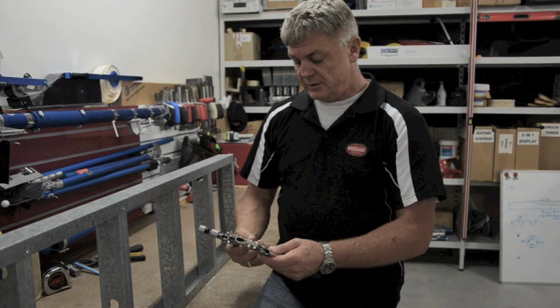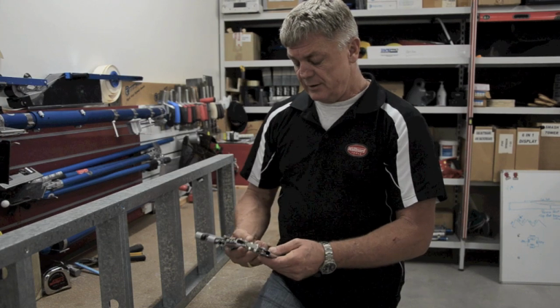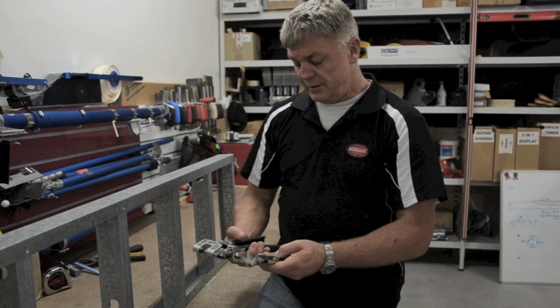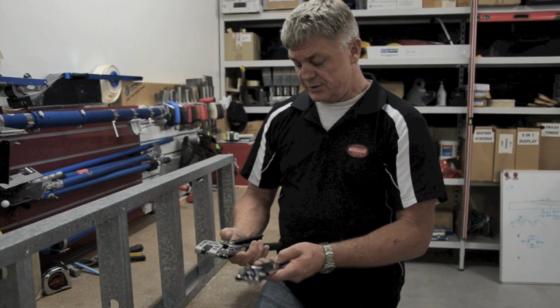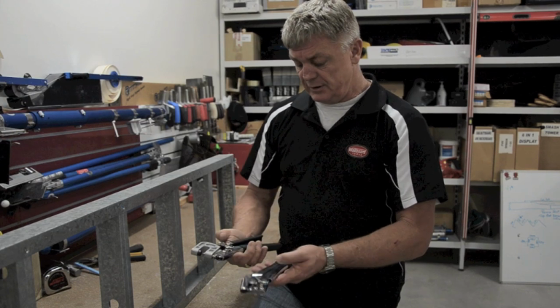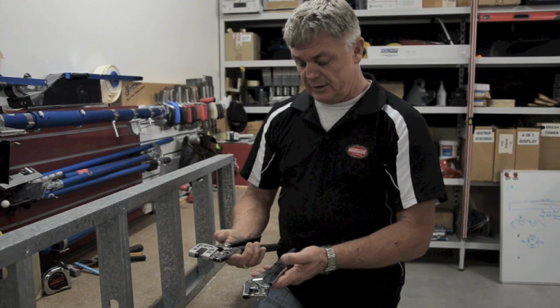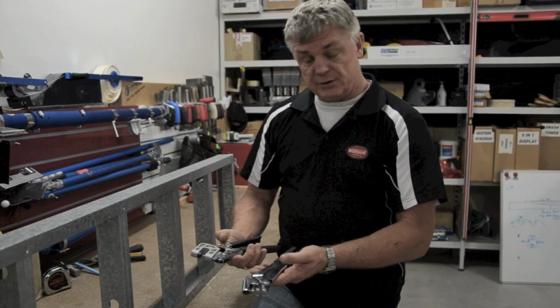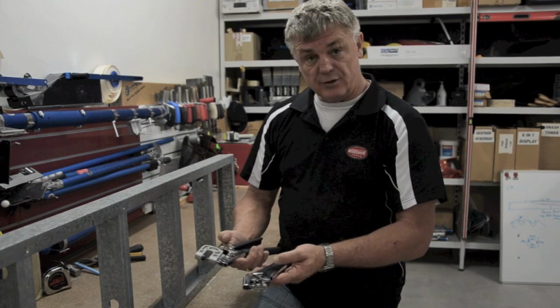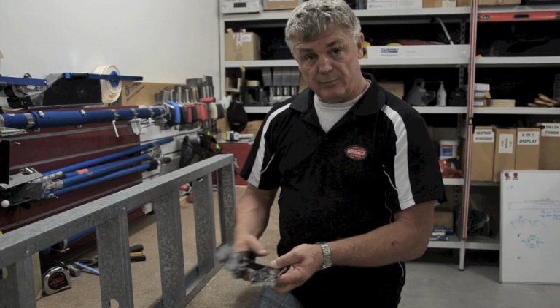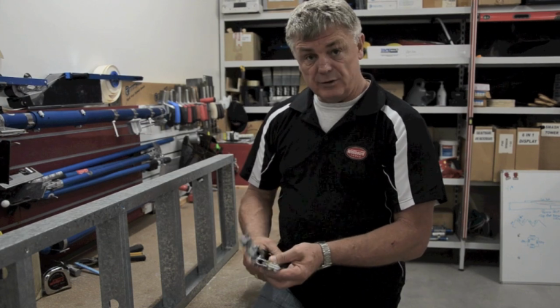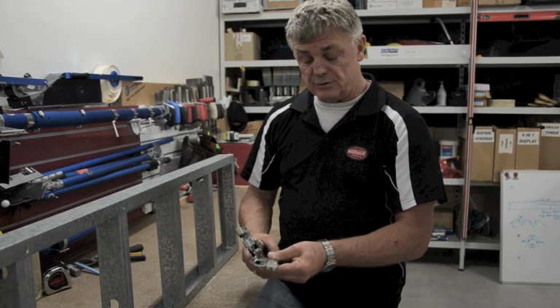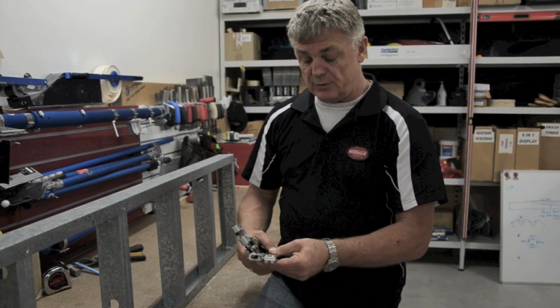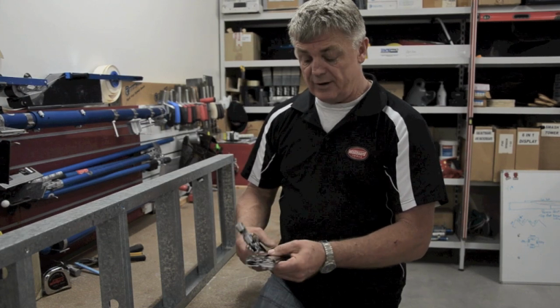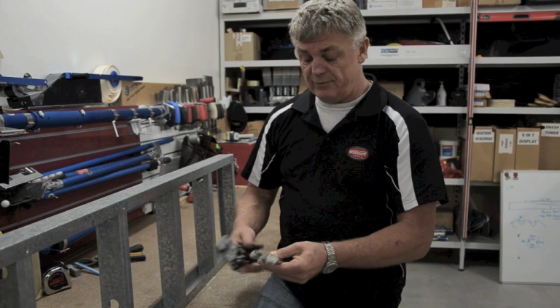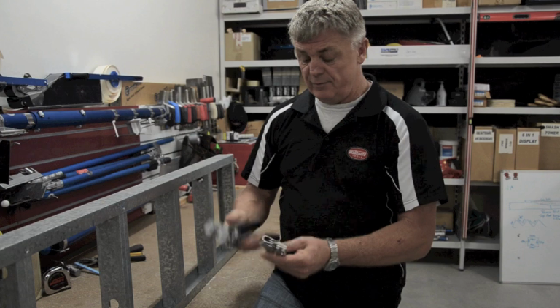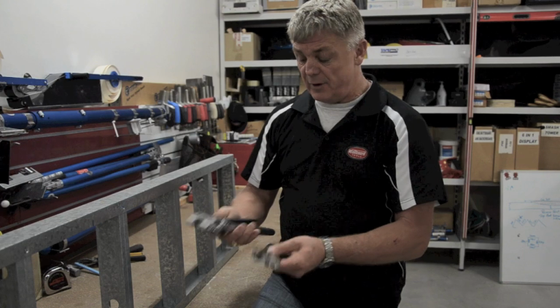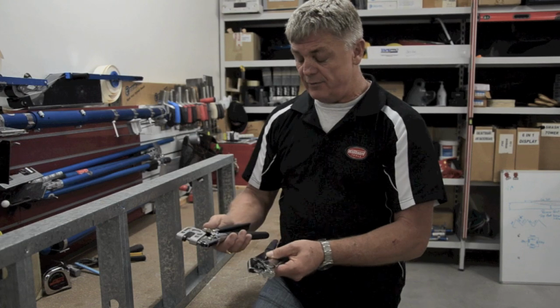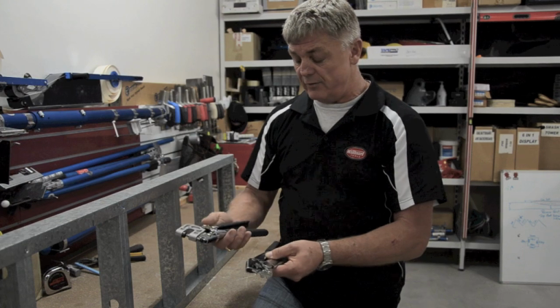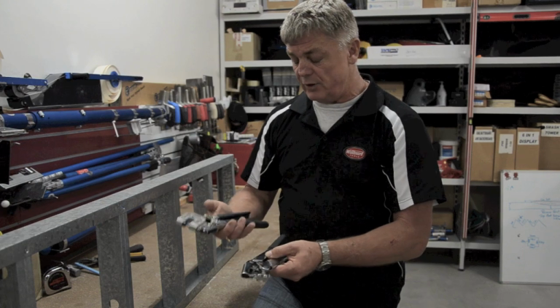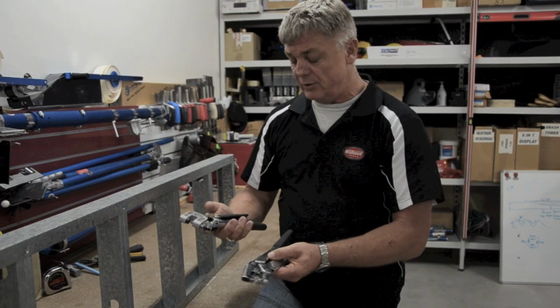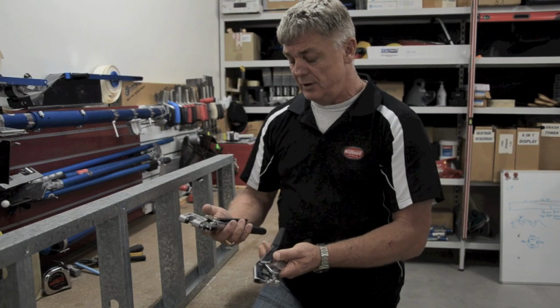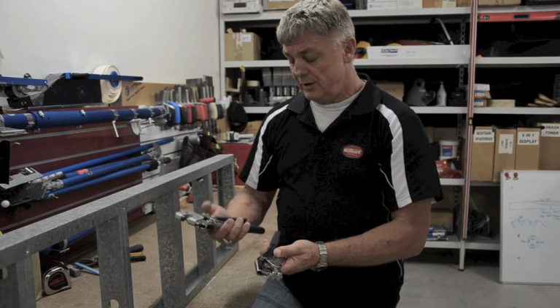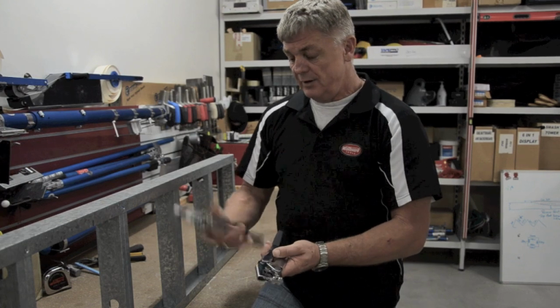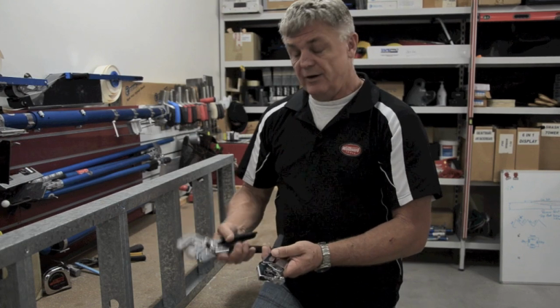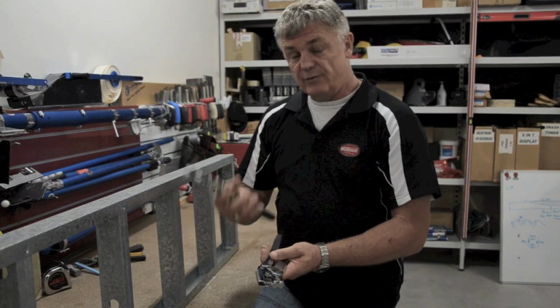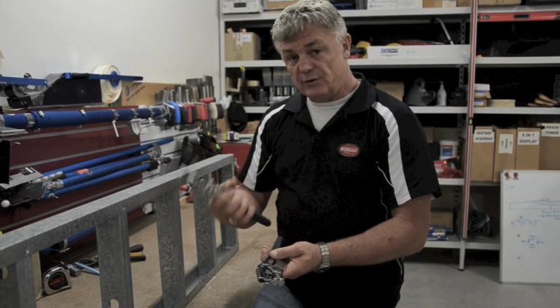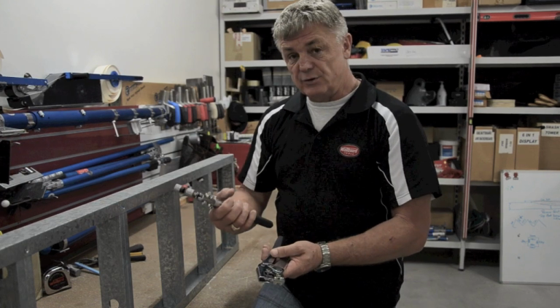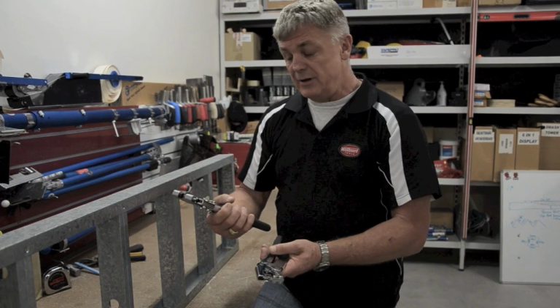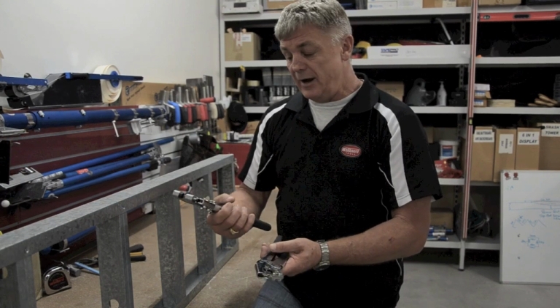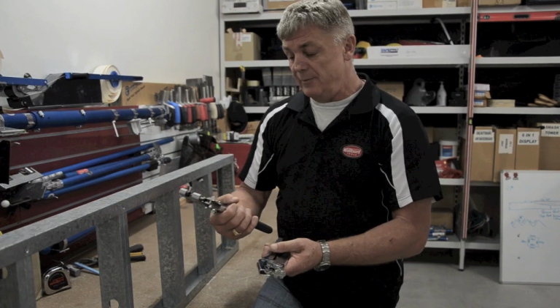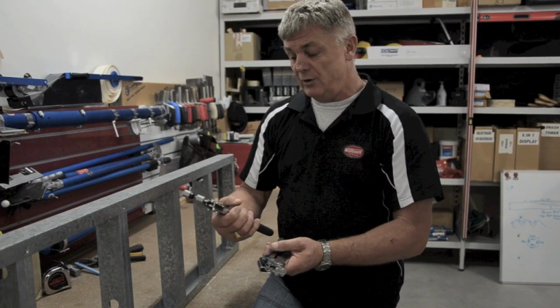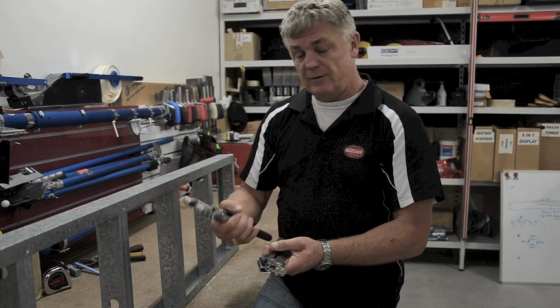So that's the two crimping tools that we have — both very, very good. If it feels good in the hand, buy it.